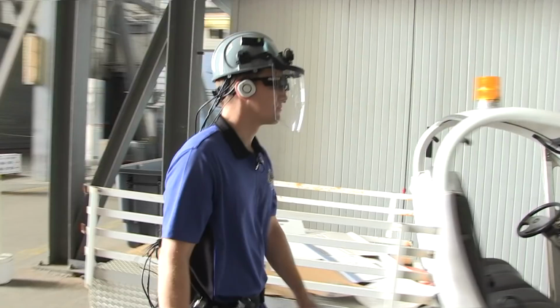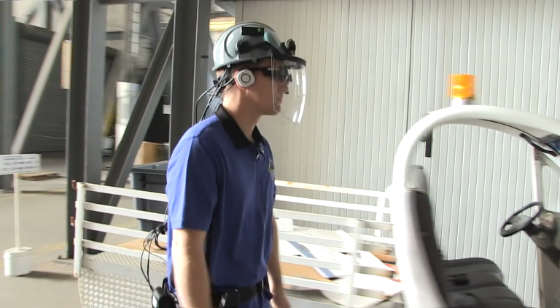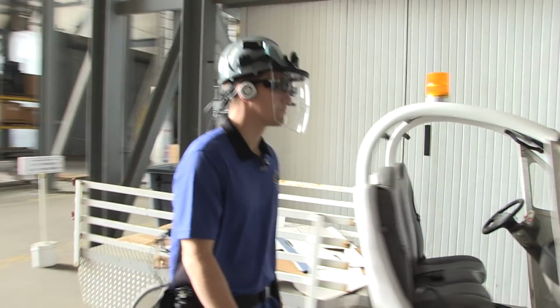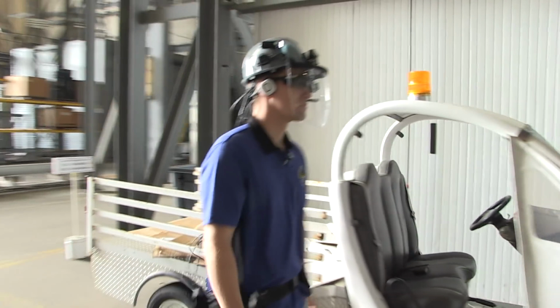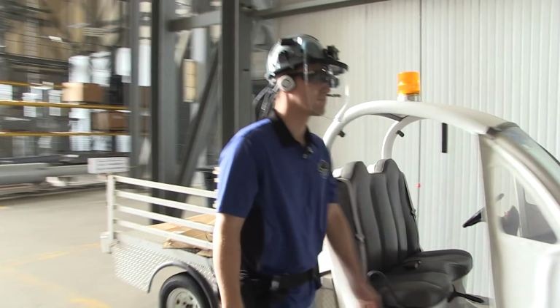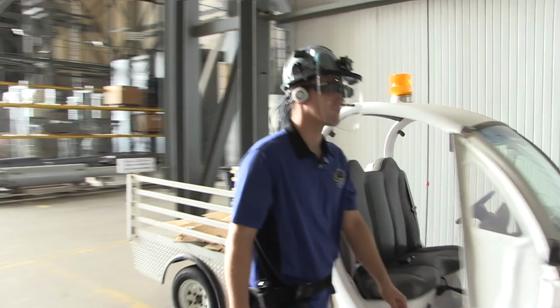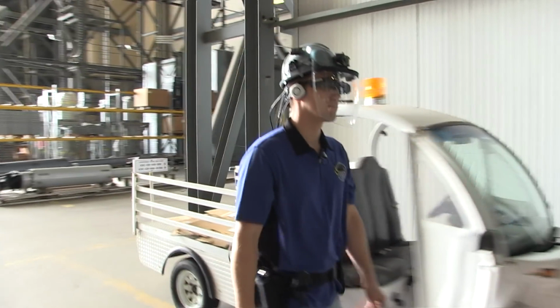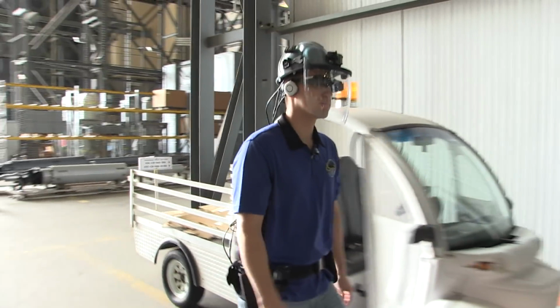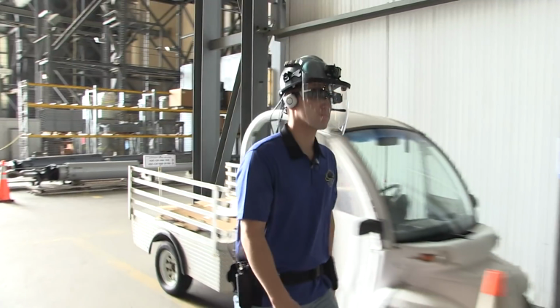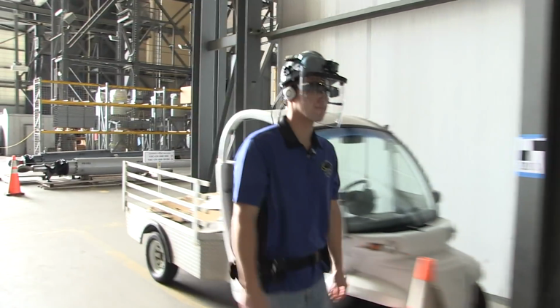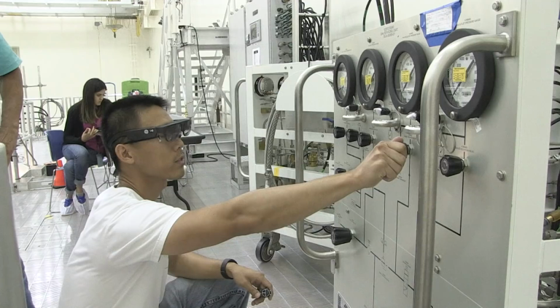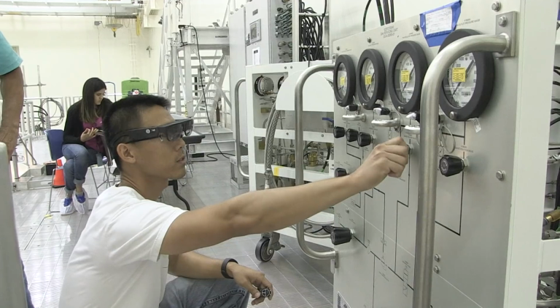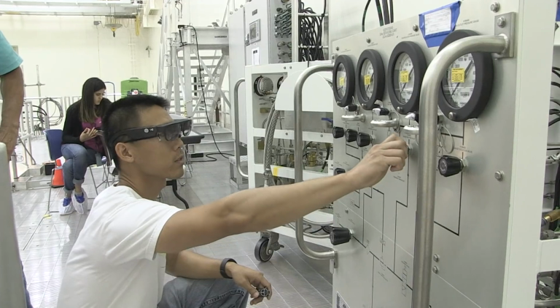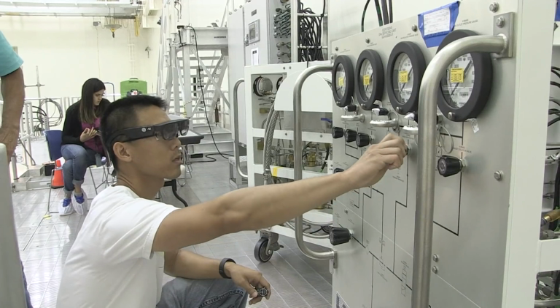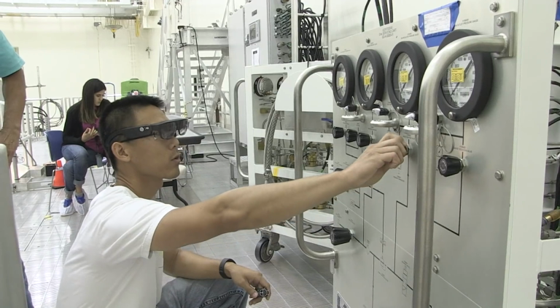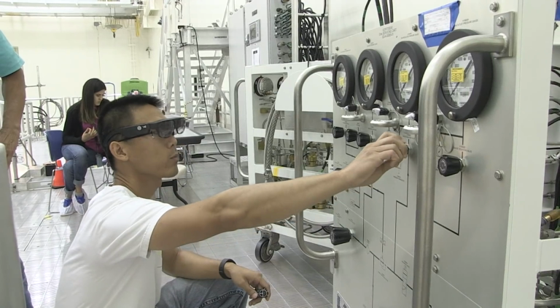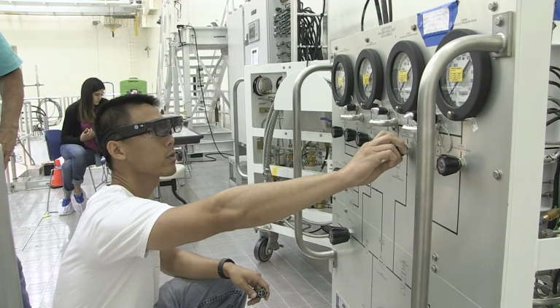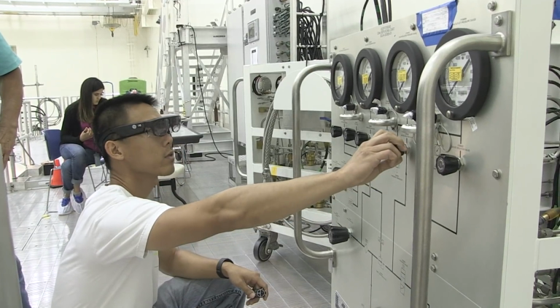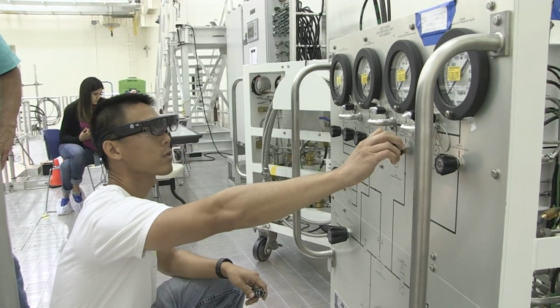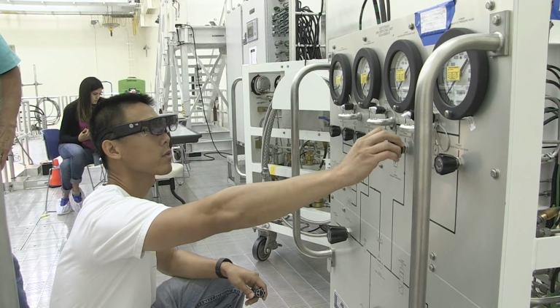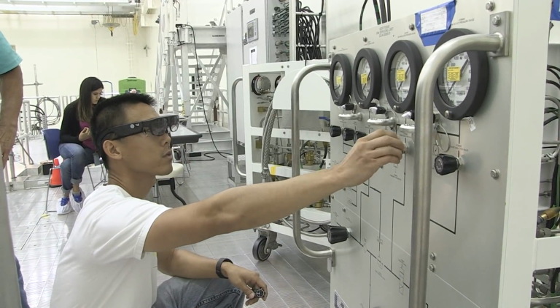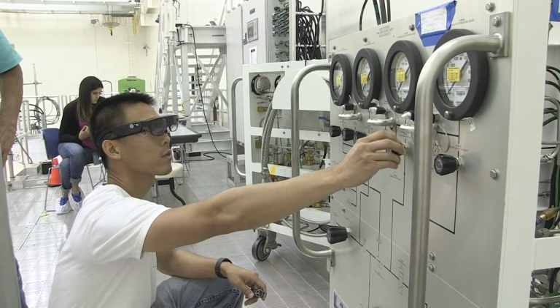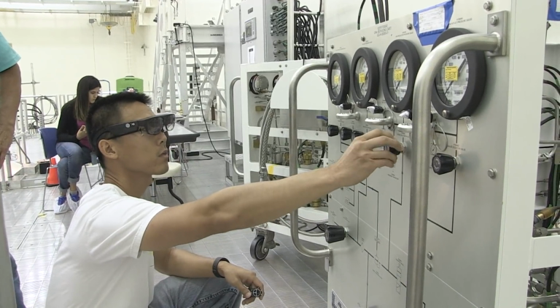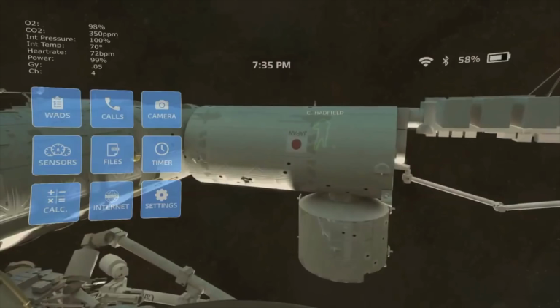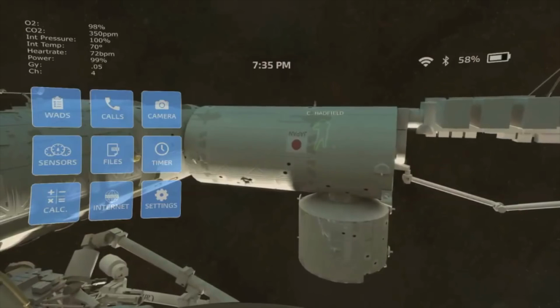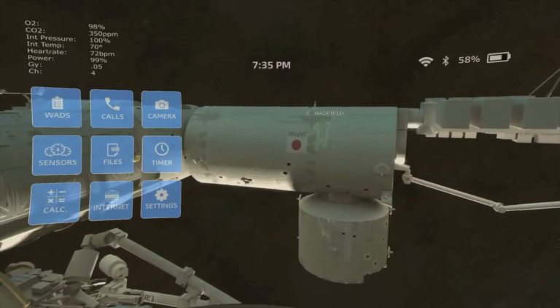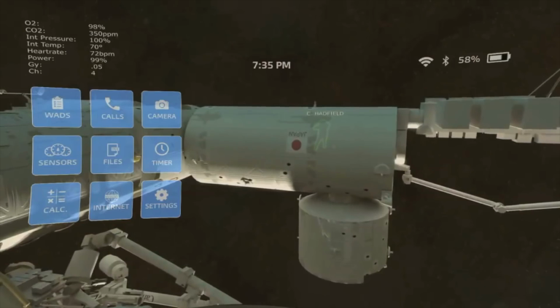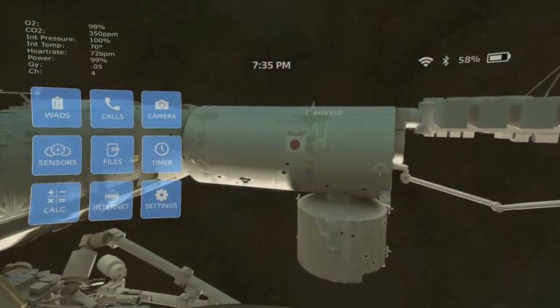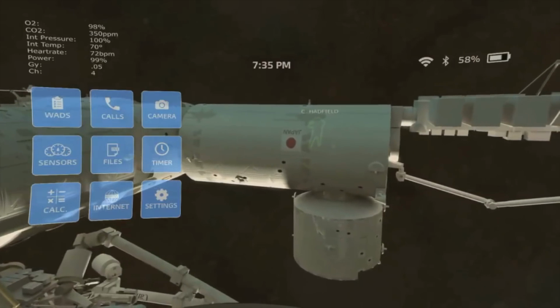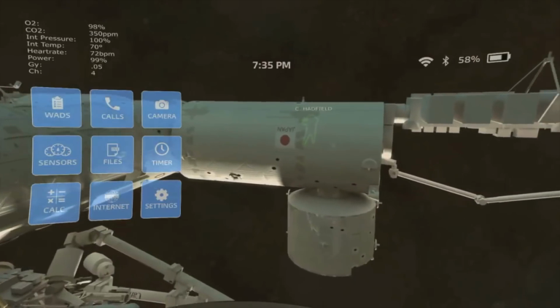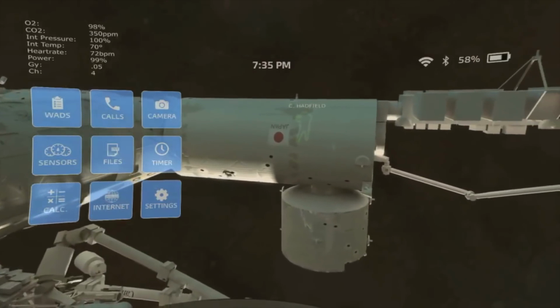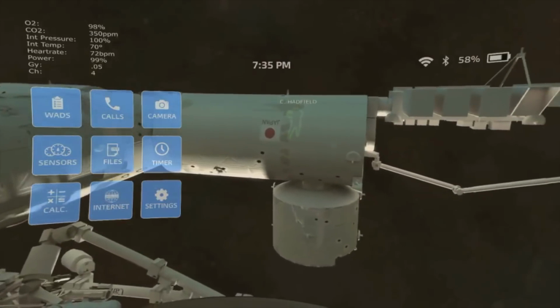It's a guide, a guardian, and a communicator ready for the lab, the field, and beyond.